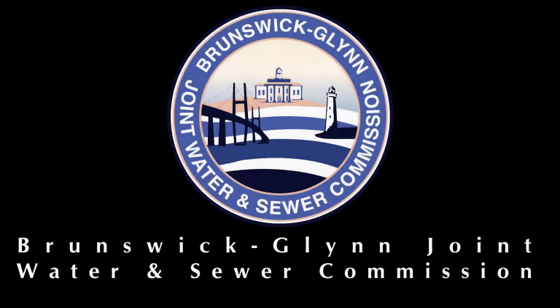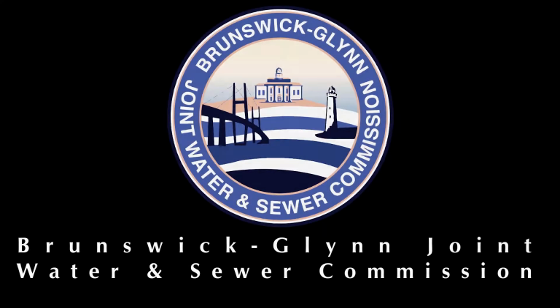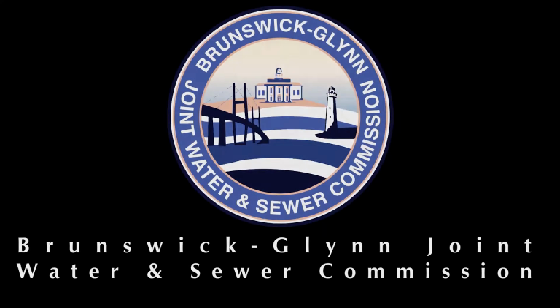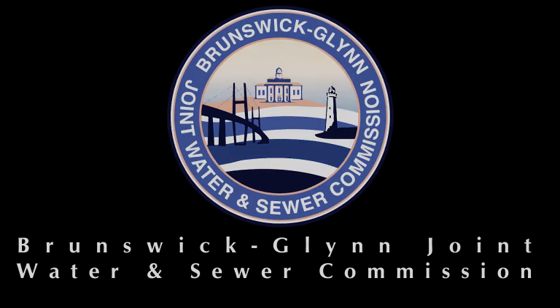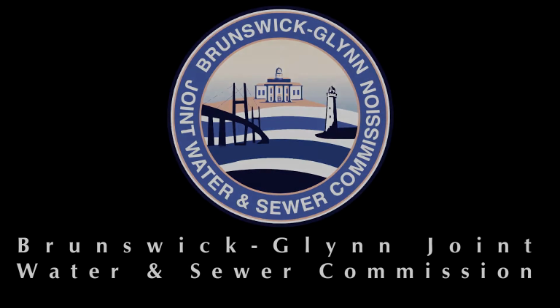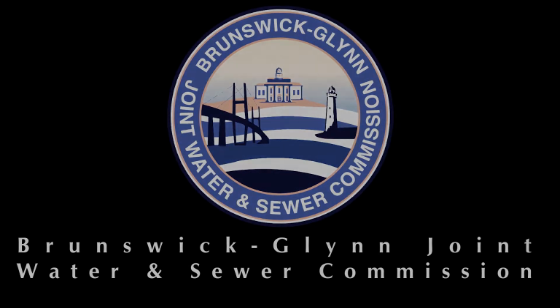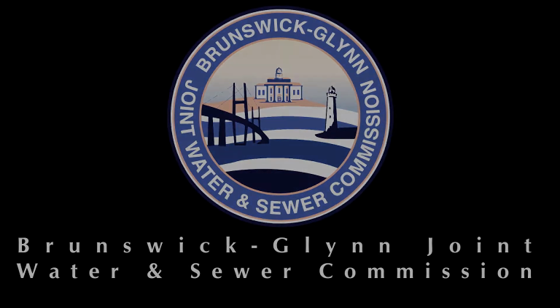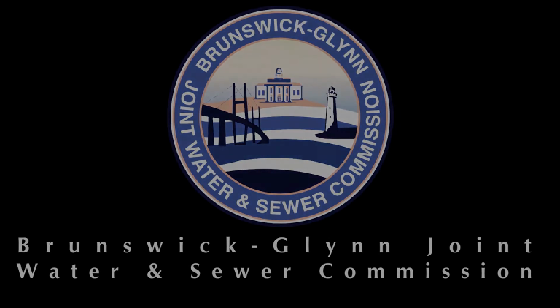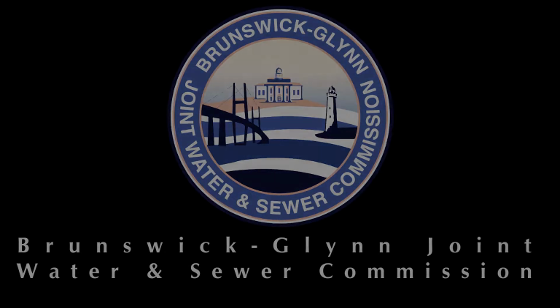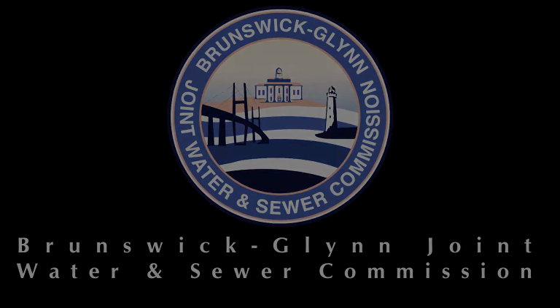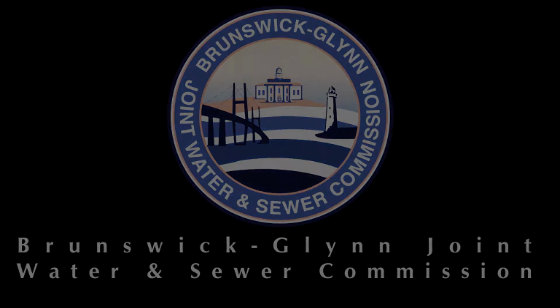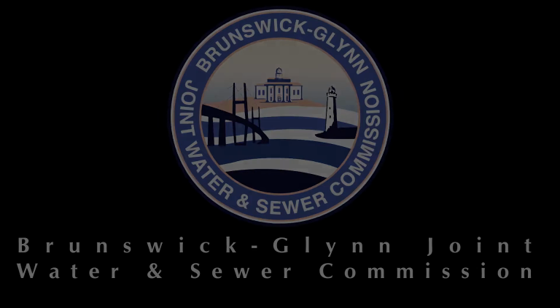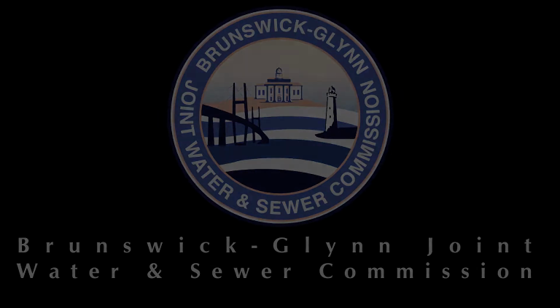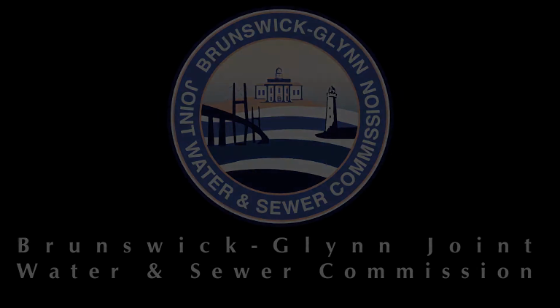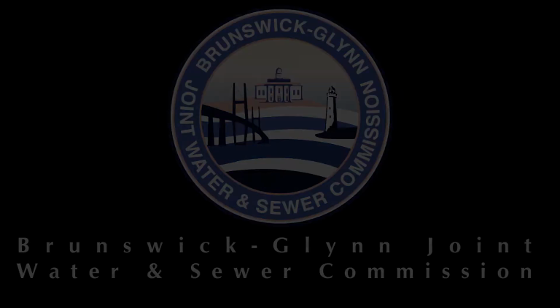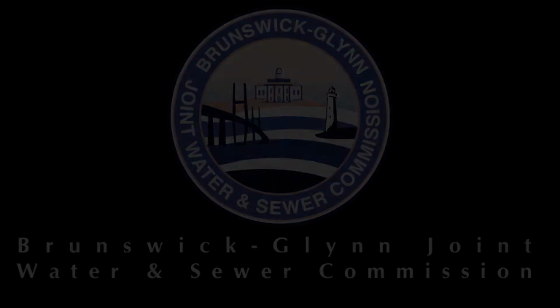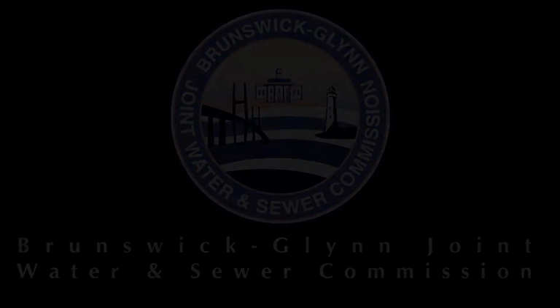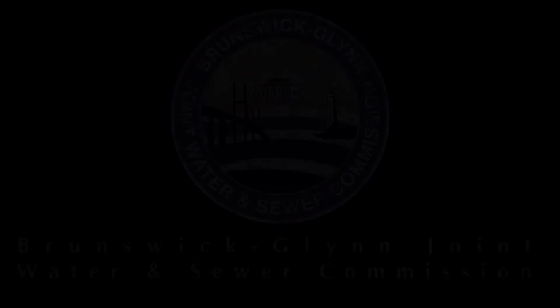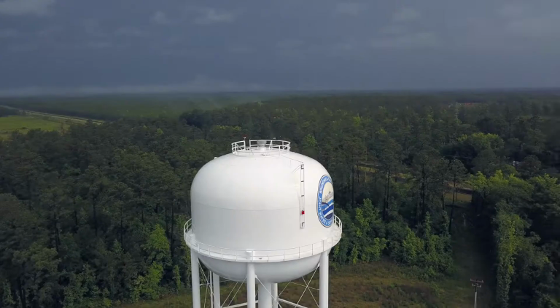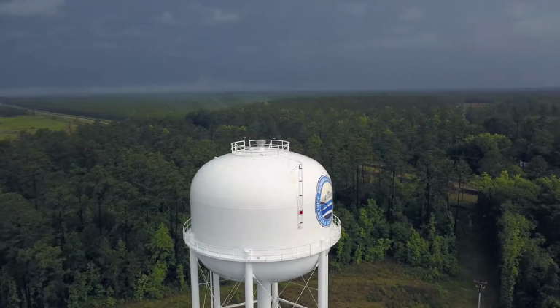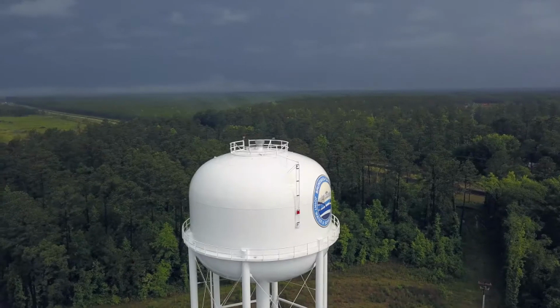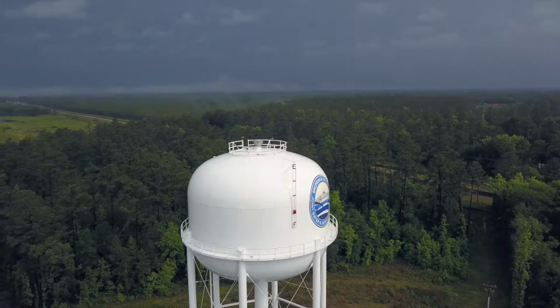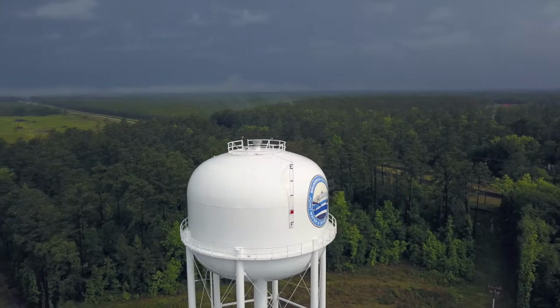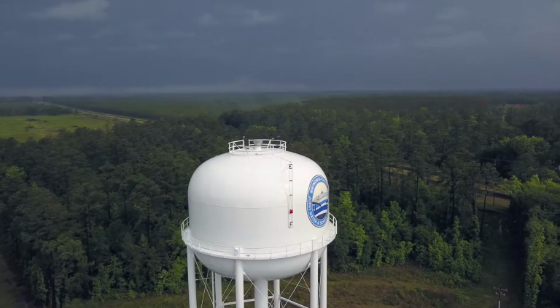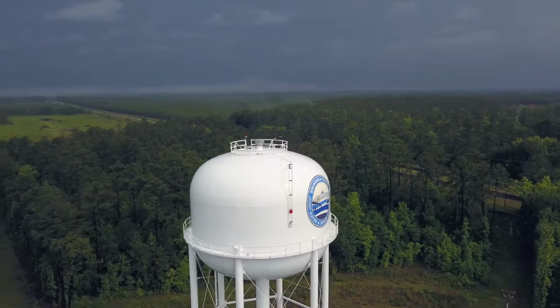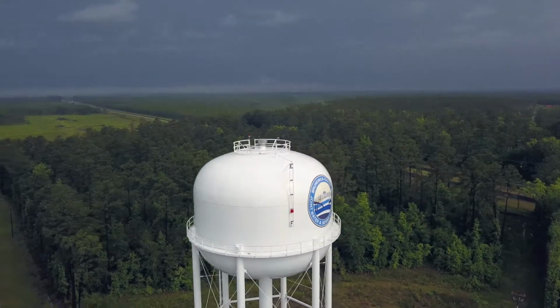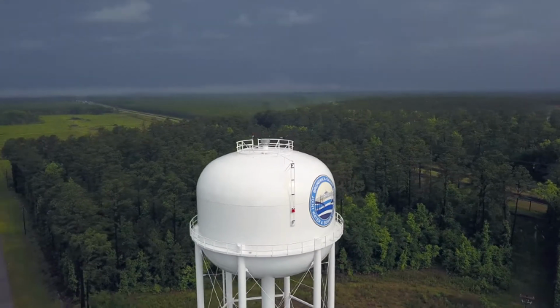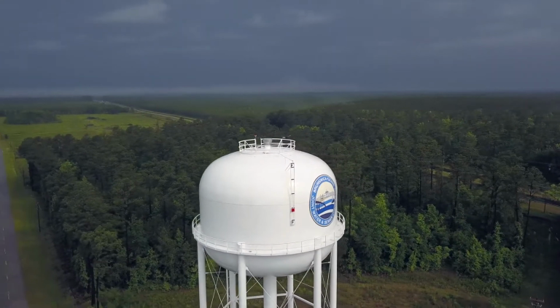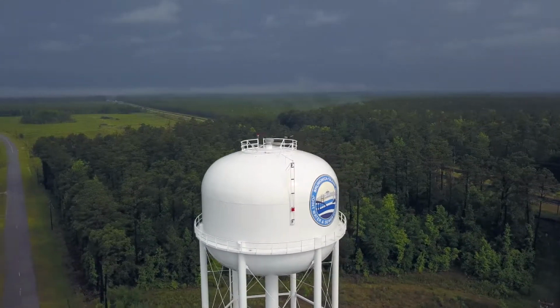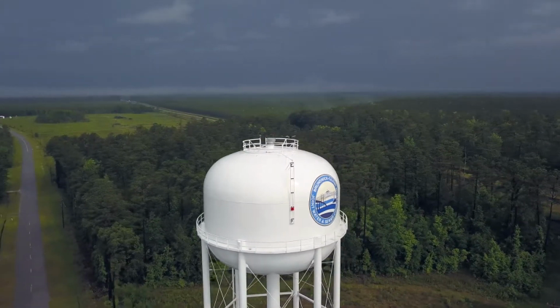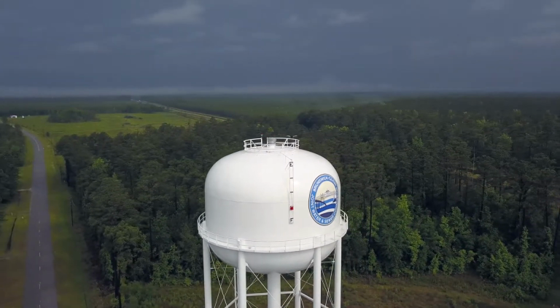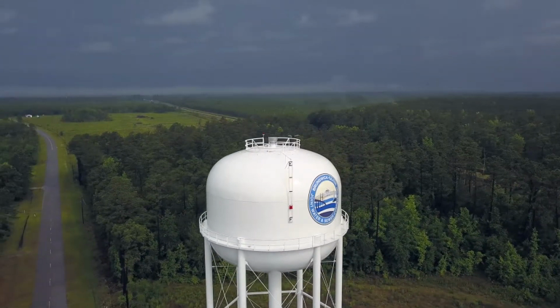Hi, I'm Jay Sellers with the Brunswick Glen Joint Water and Sewer Commission. I want to spend the next two minutes talking to you about what a boil water advisory is.